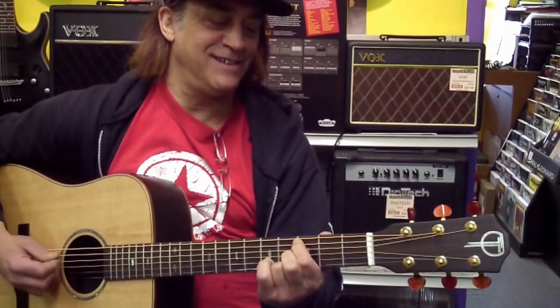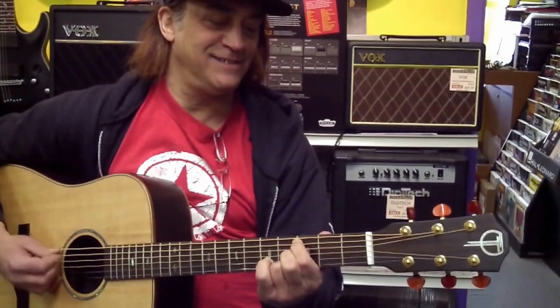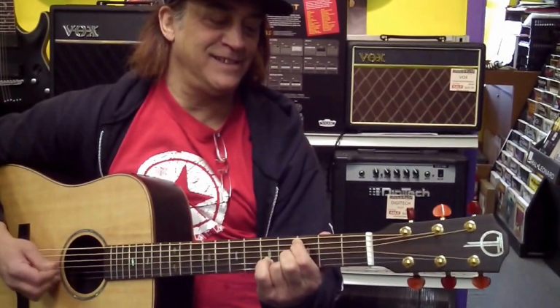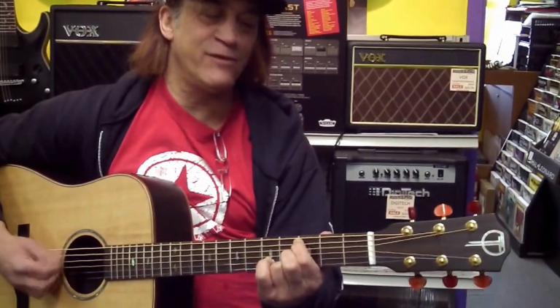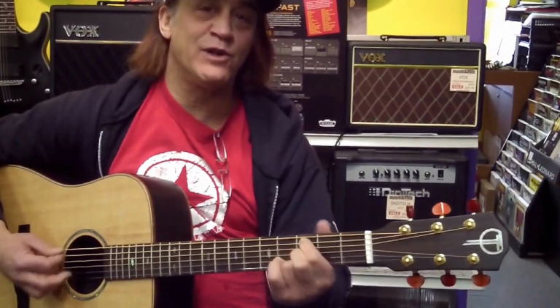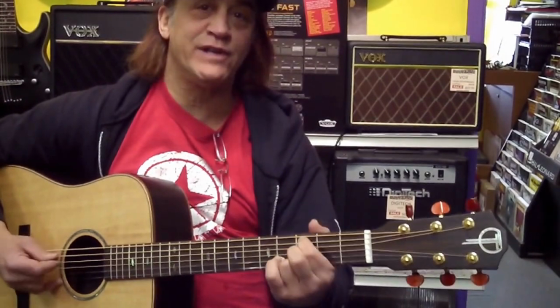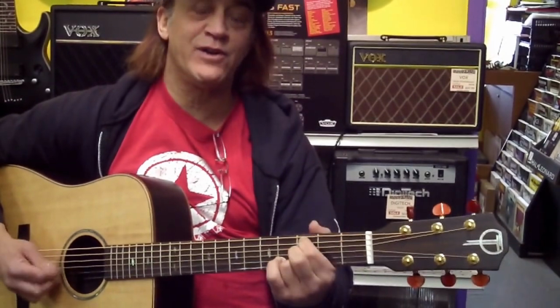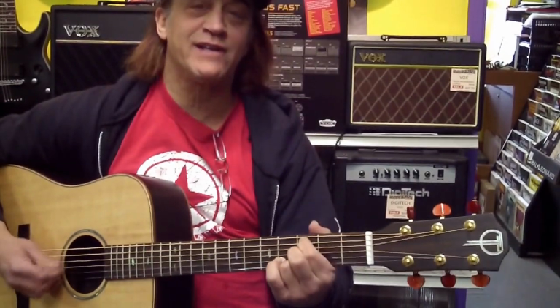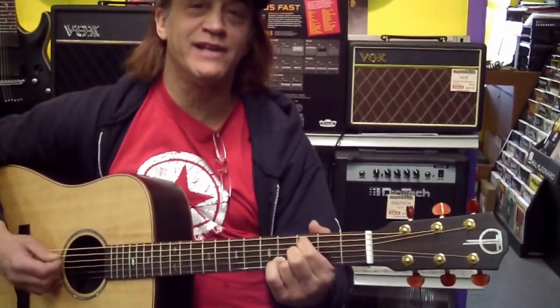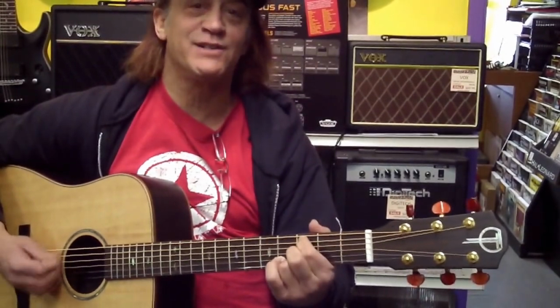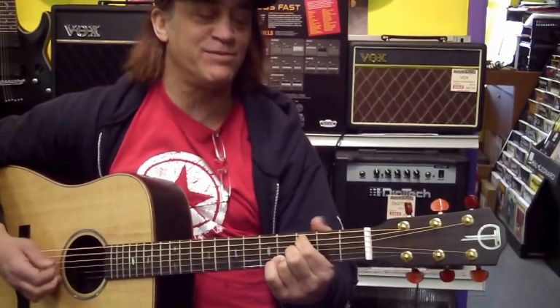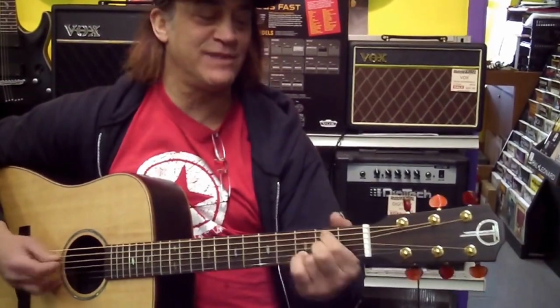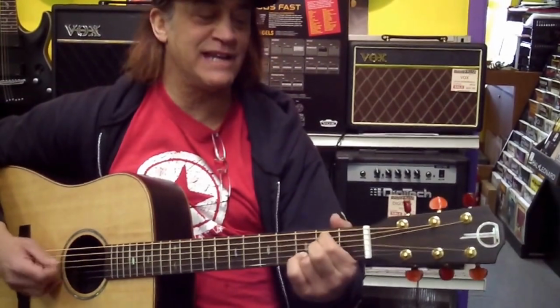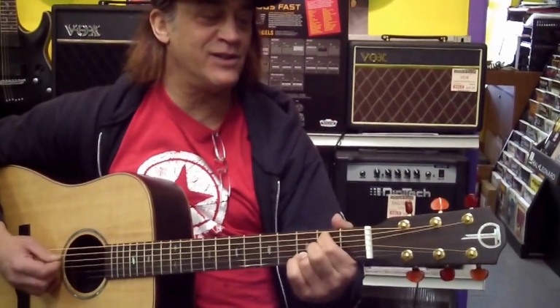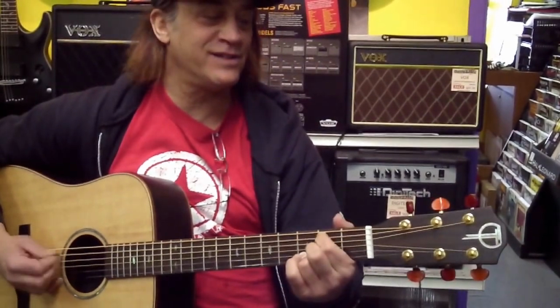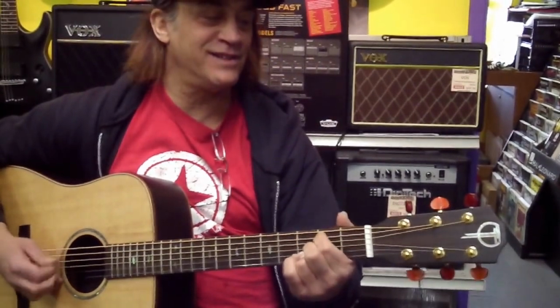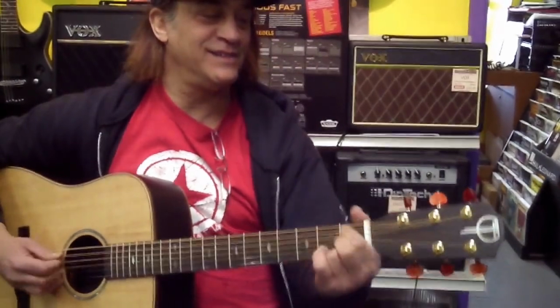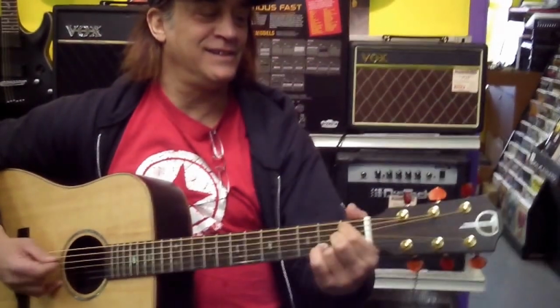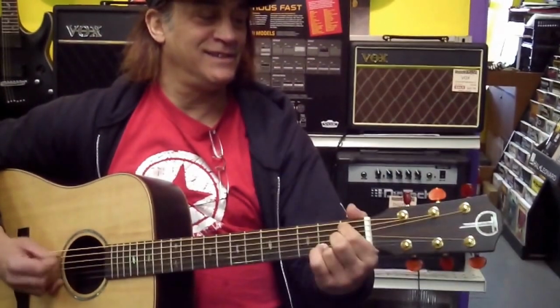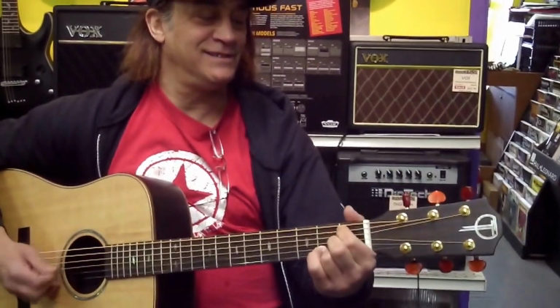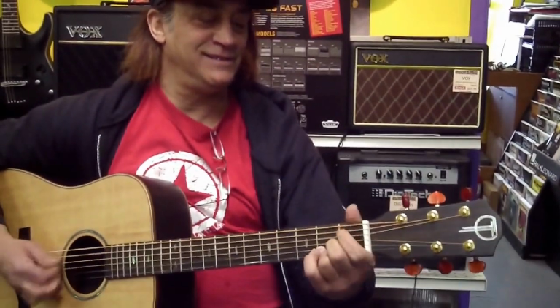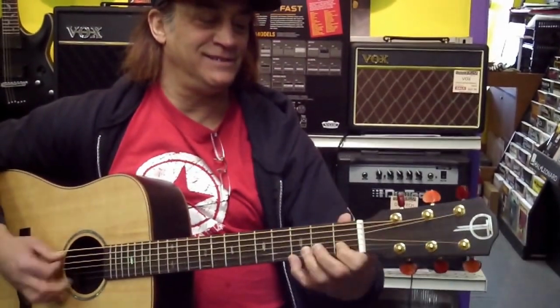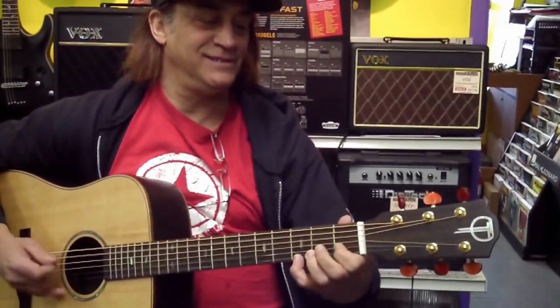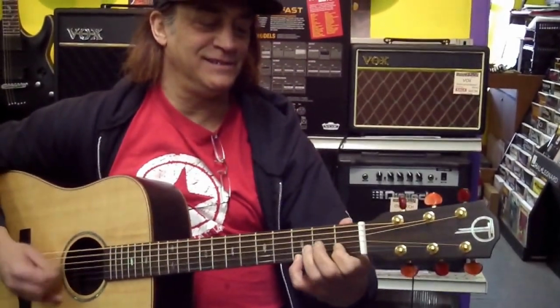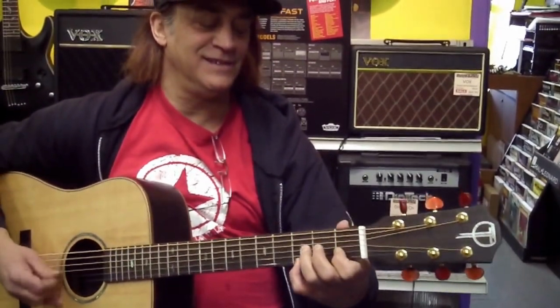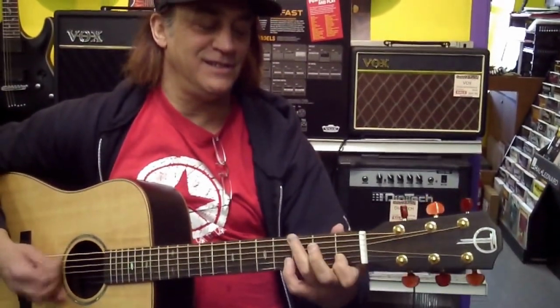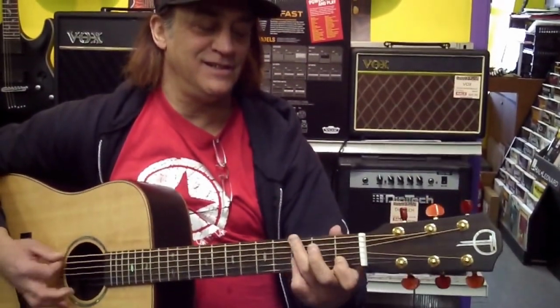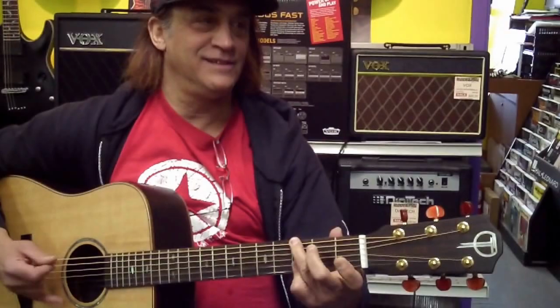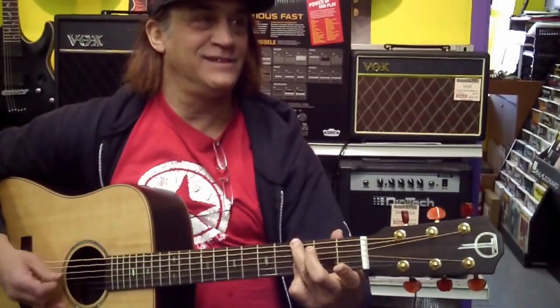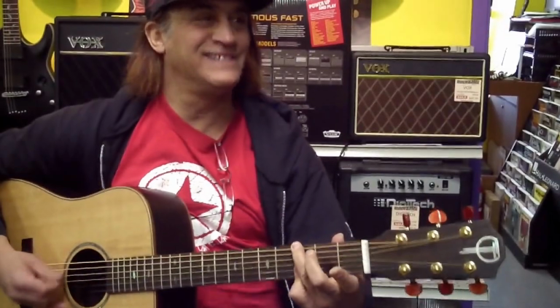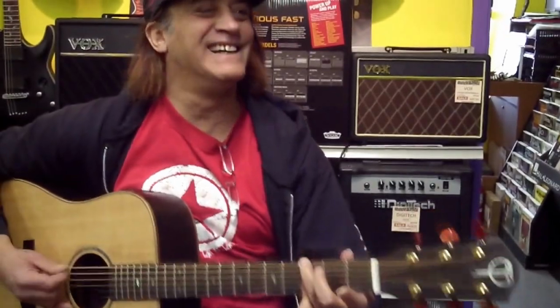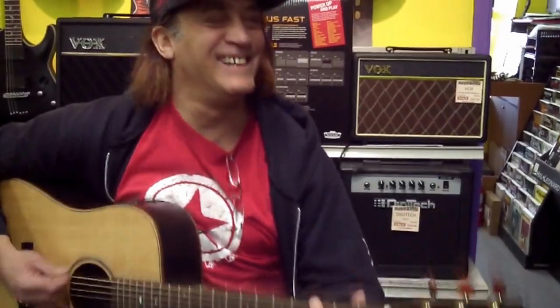I never learned it correctly — I just get close. Probably better than the original.